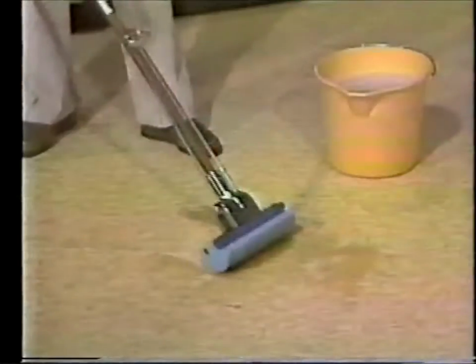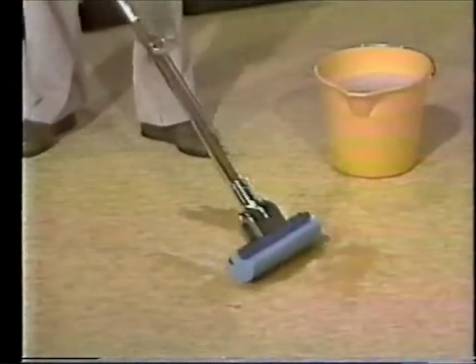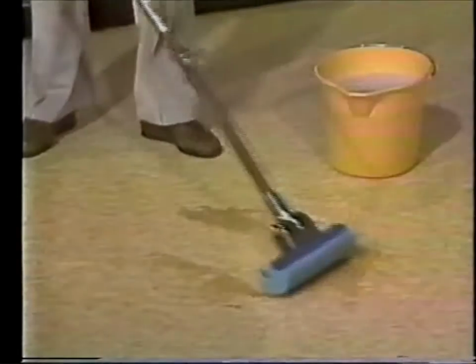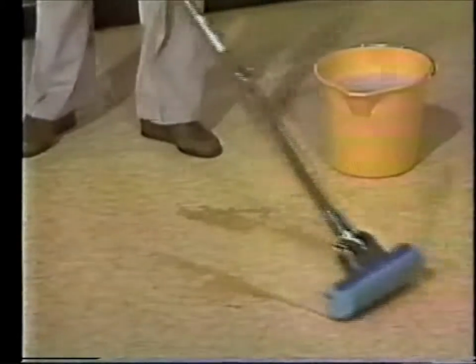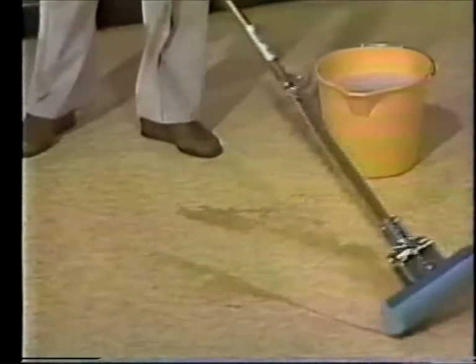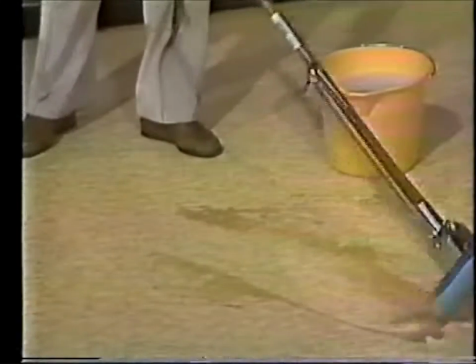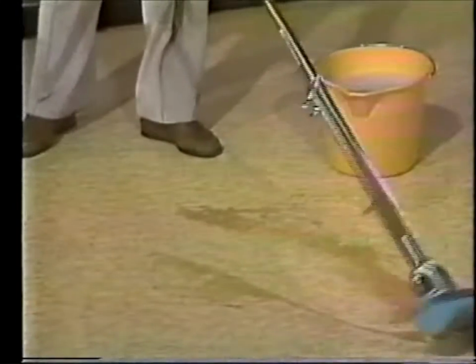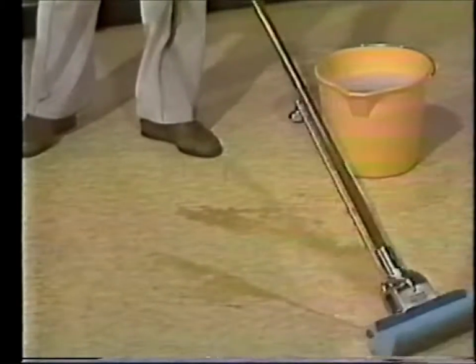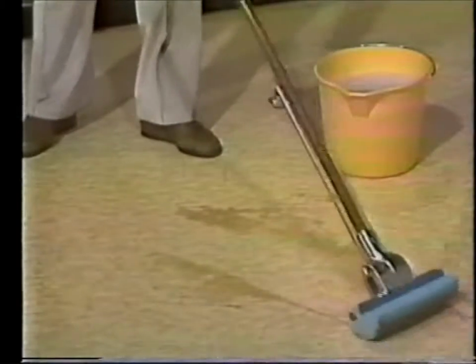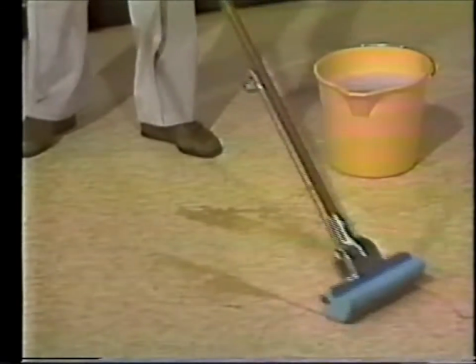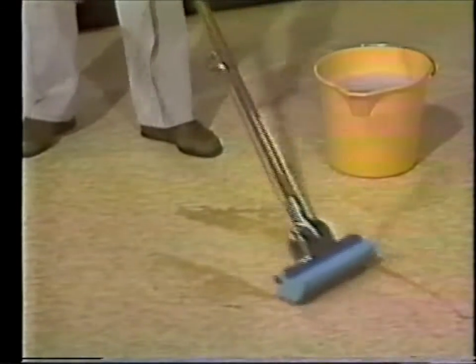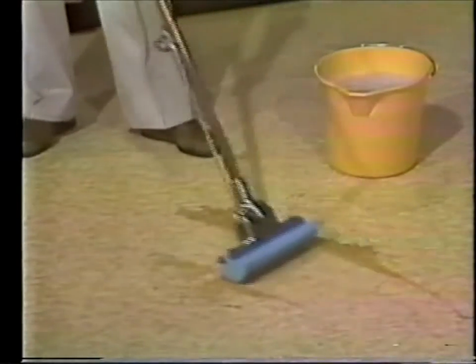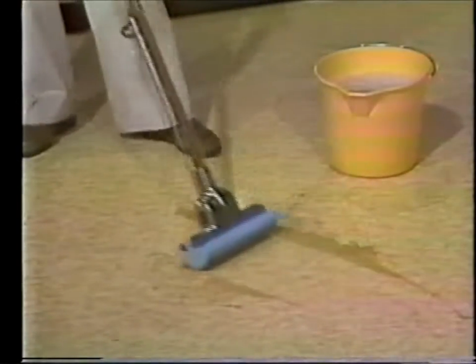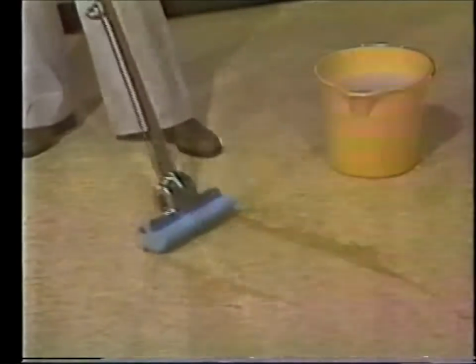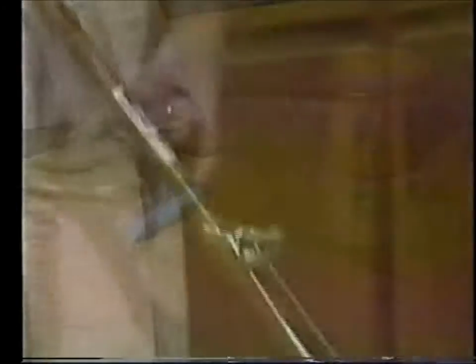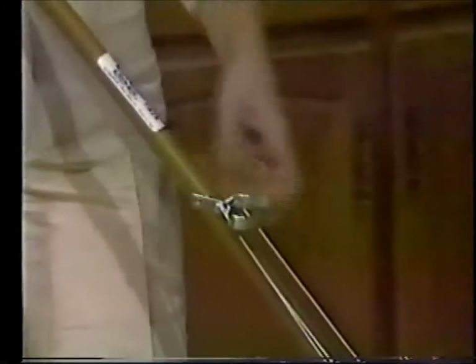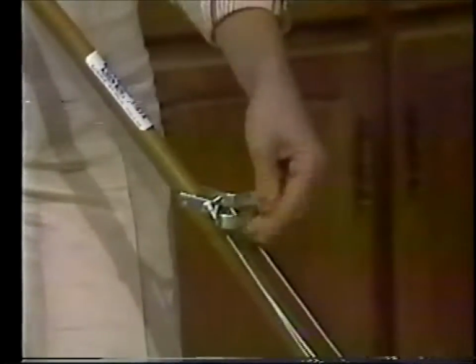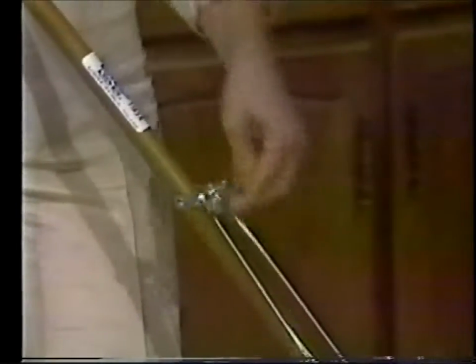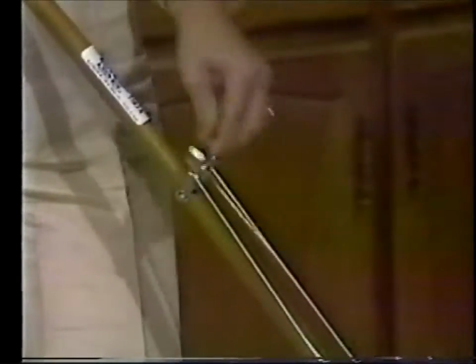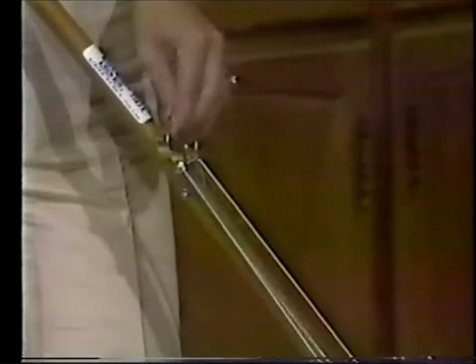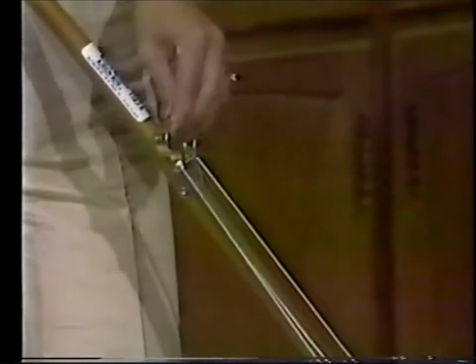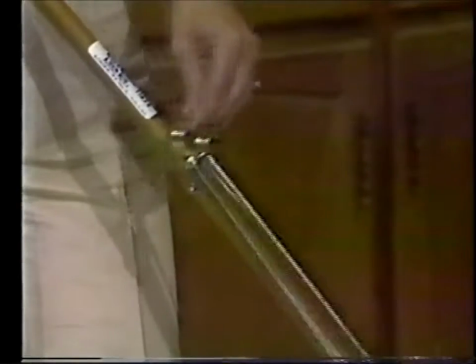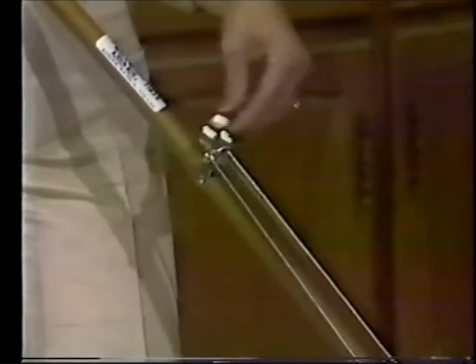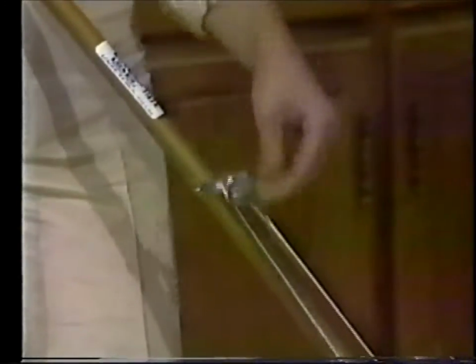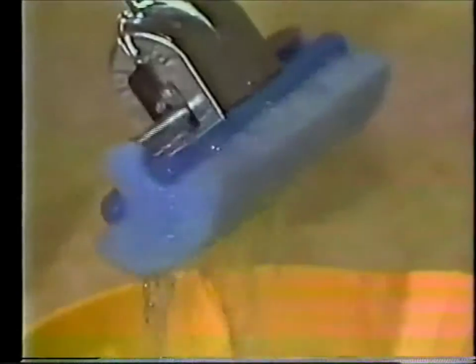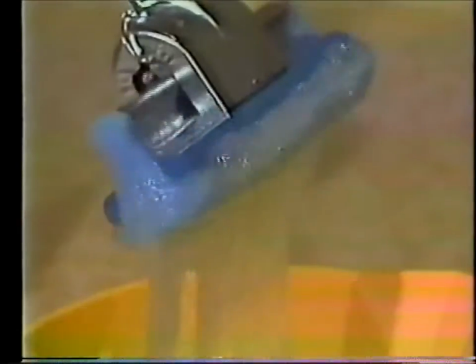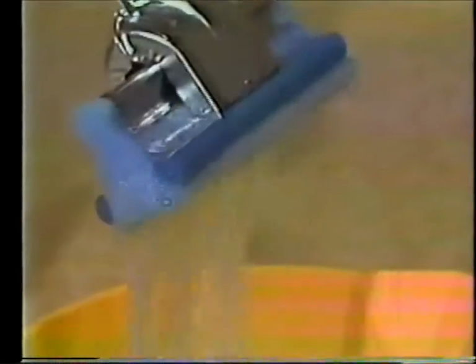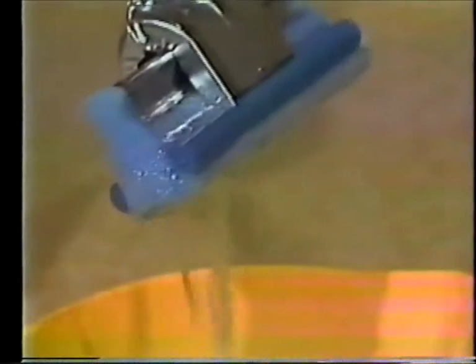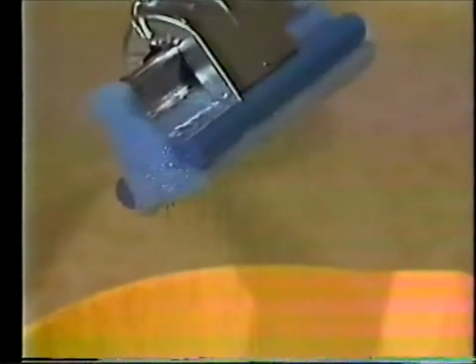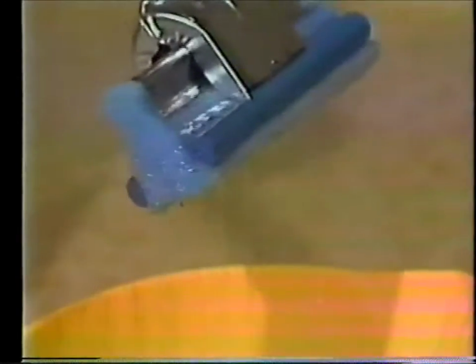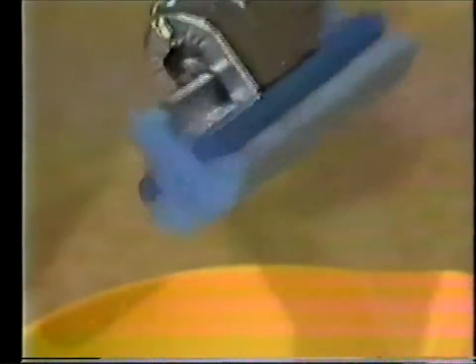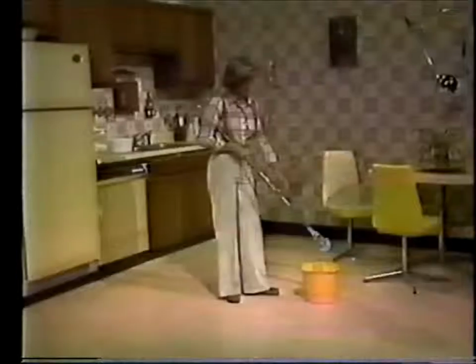Watch how easily it glides across the floor, quickly soaking up water. For wringing, simply flip the lever. It's that easy — the rollers do all the work.